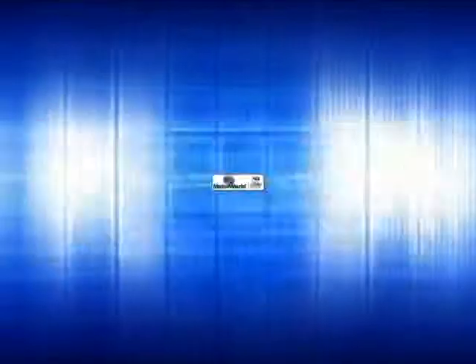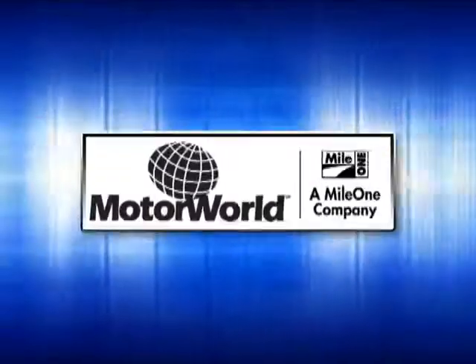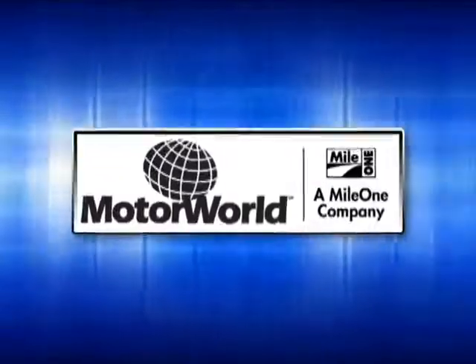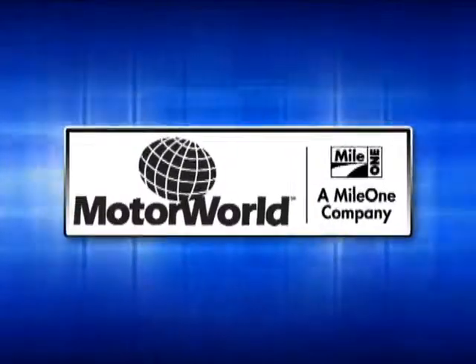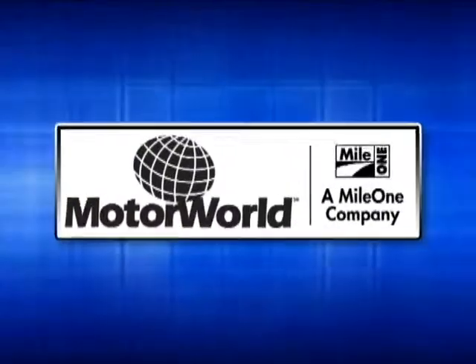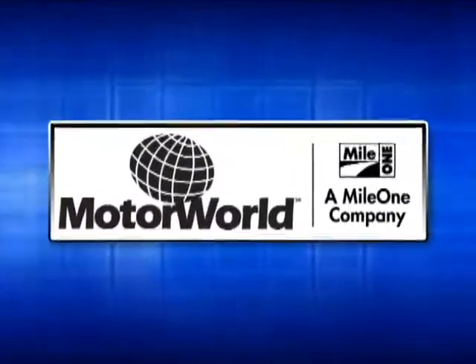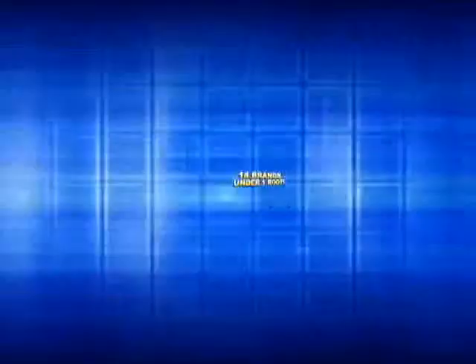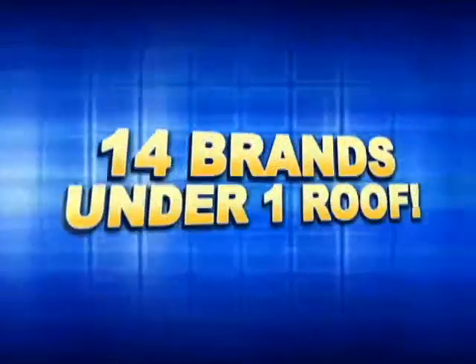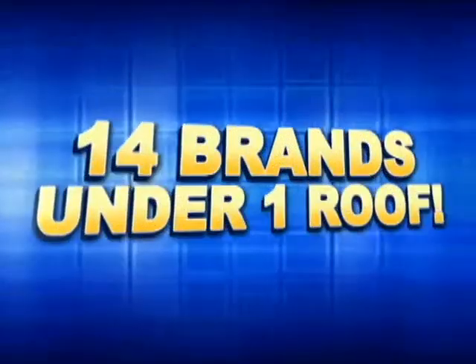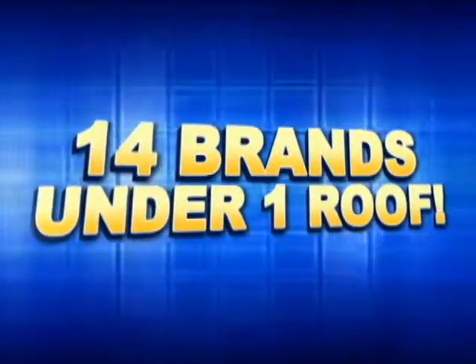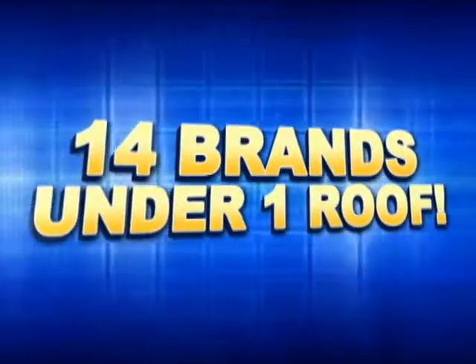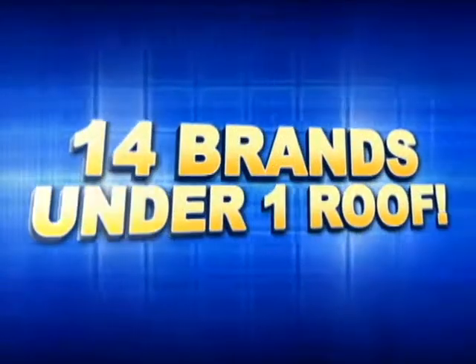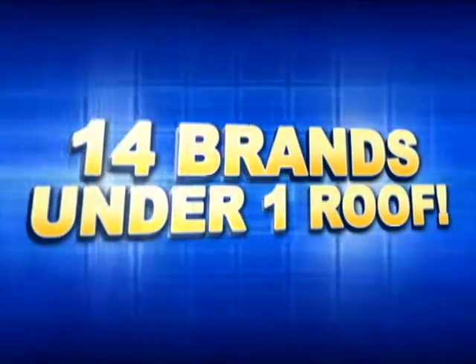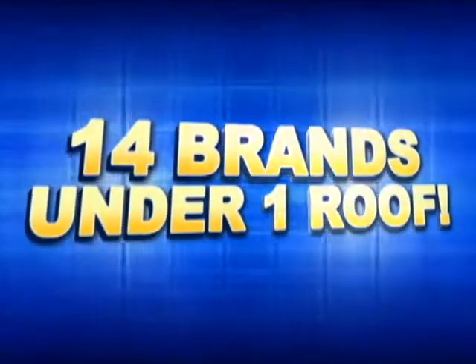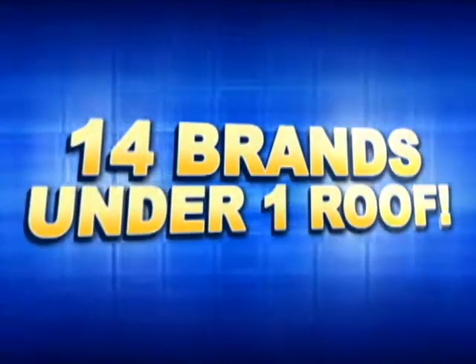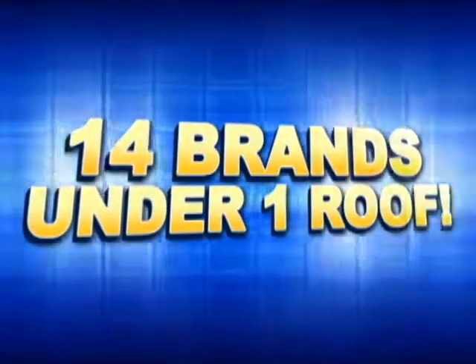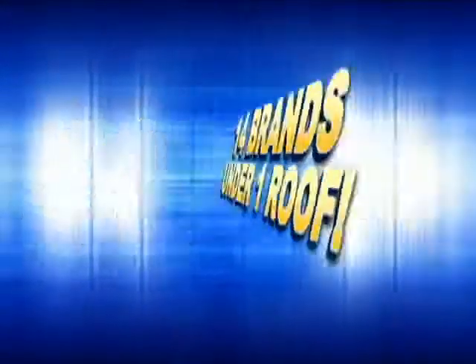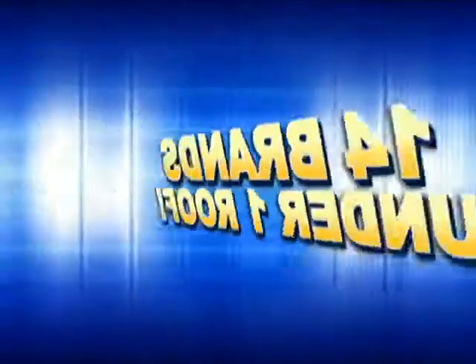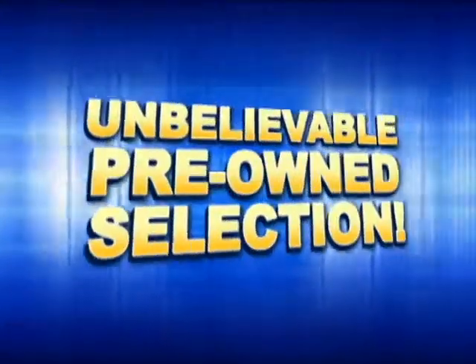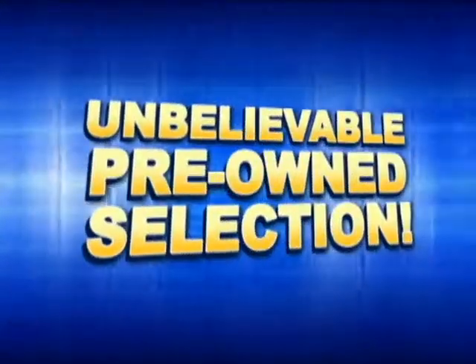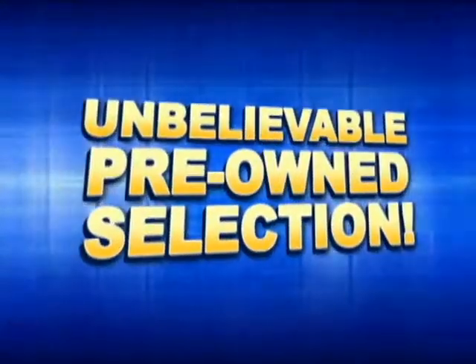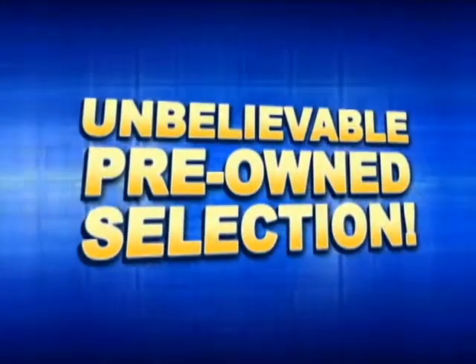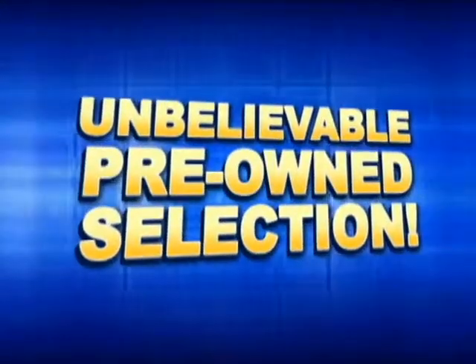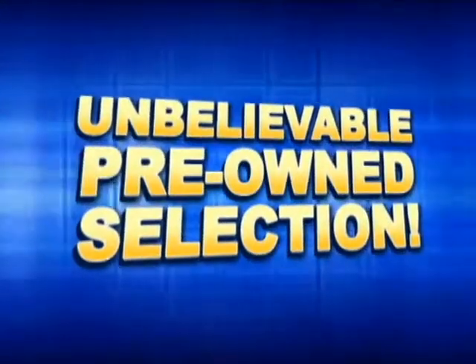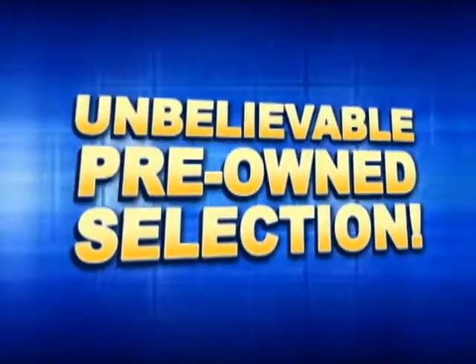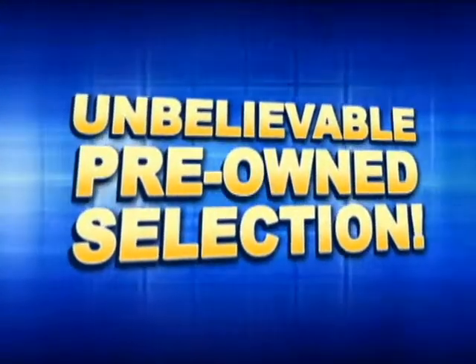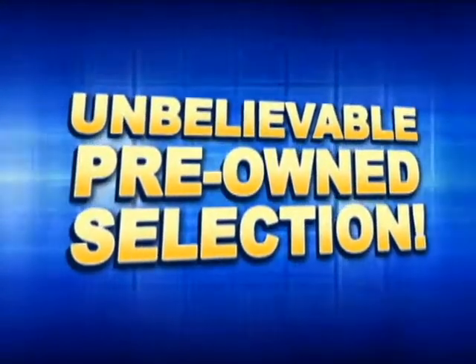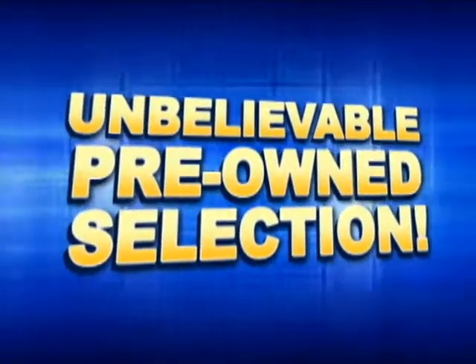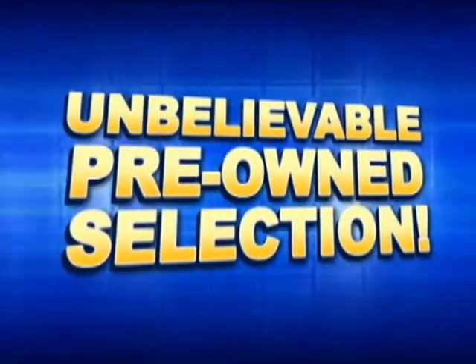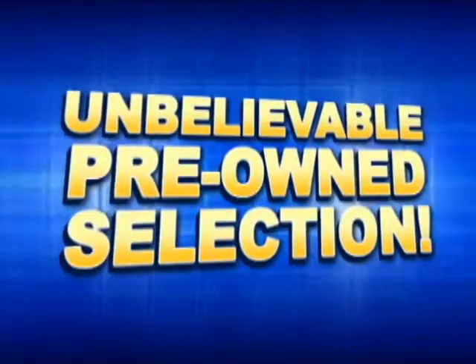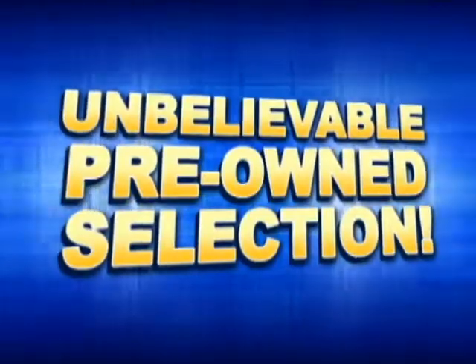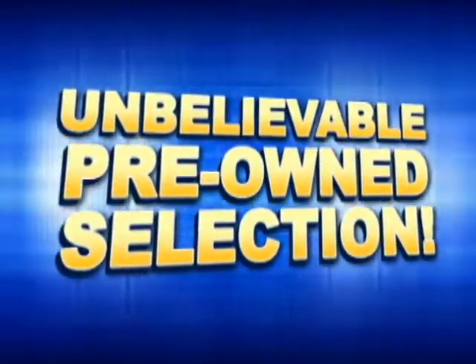Motor World. 14 brands under one roof. Unbelievable pre-owned selection. Here's the vehicle for you.